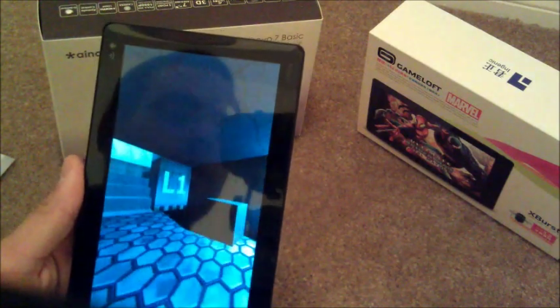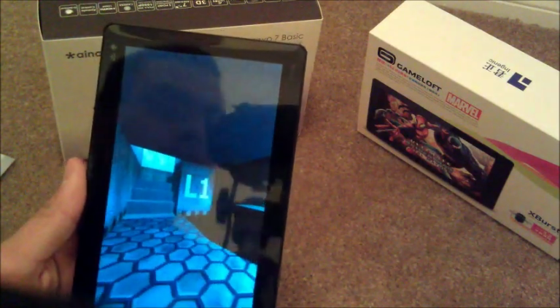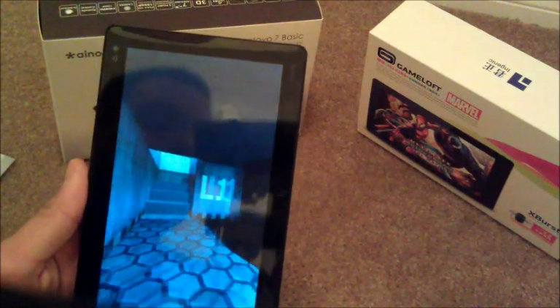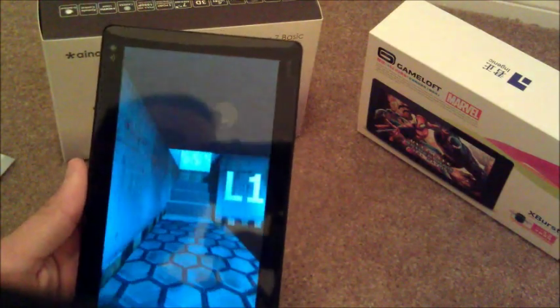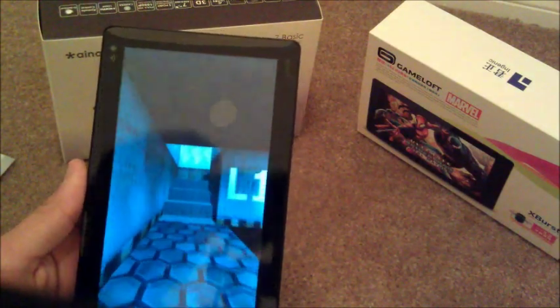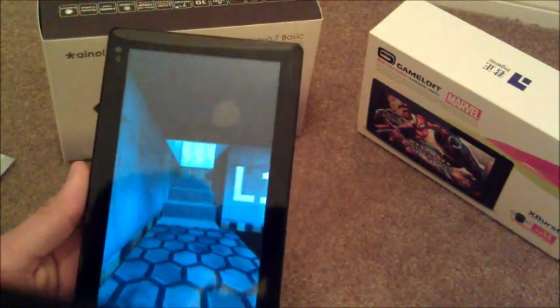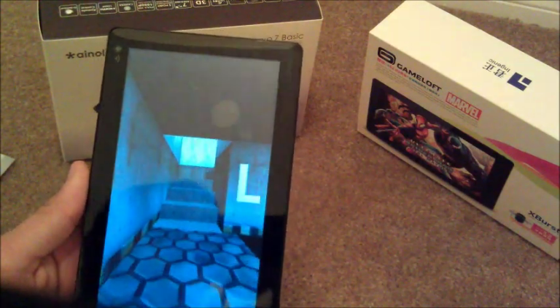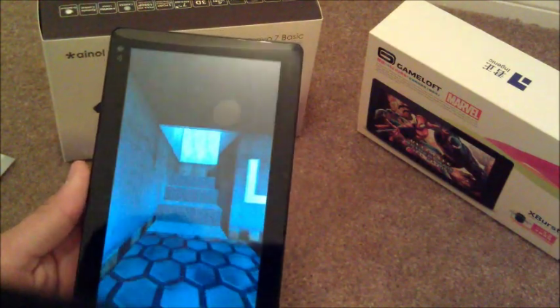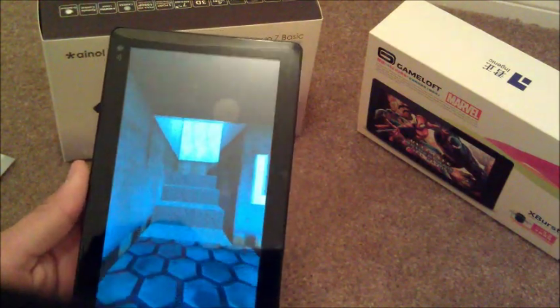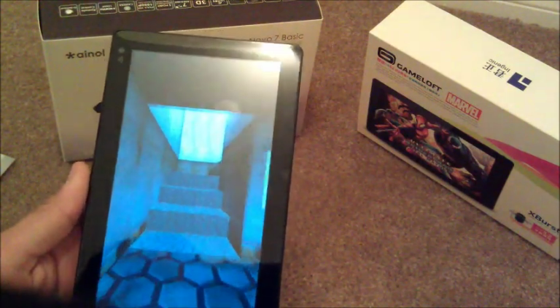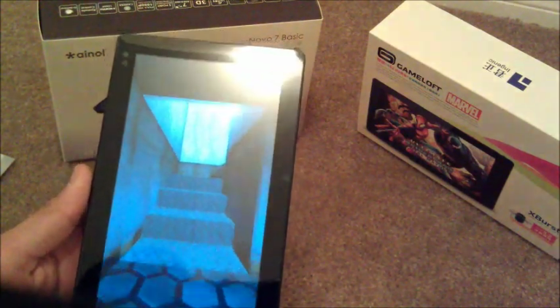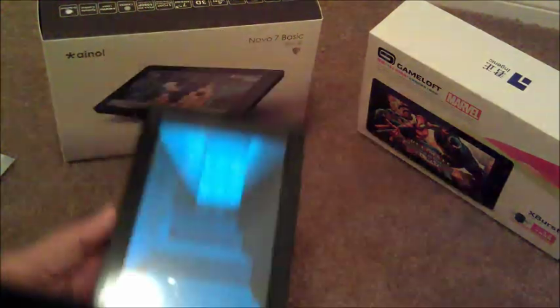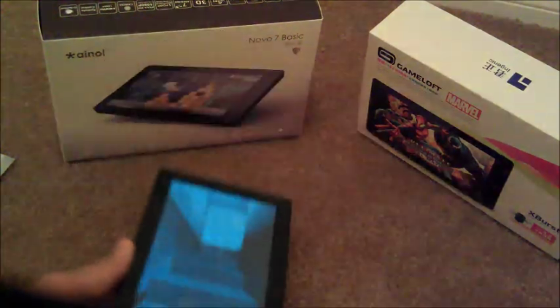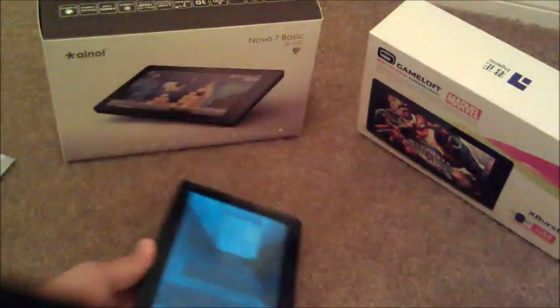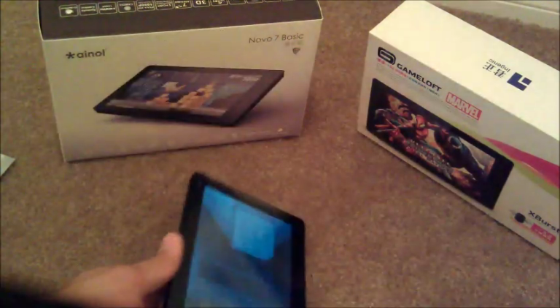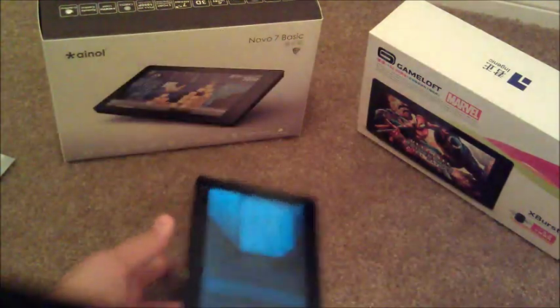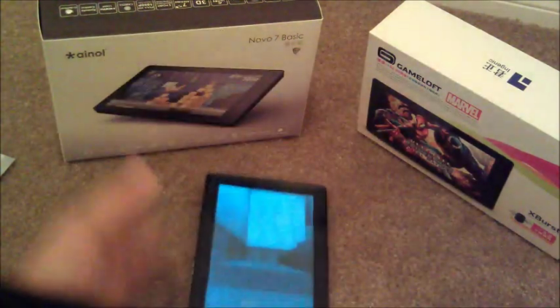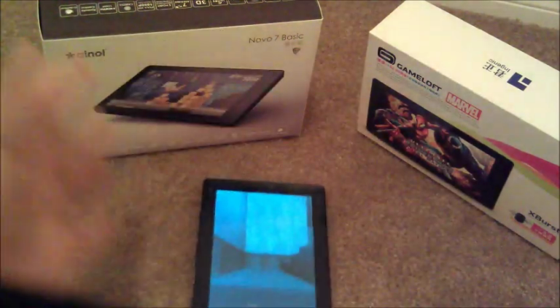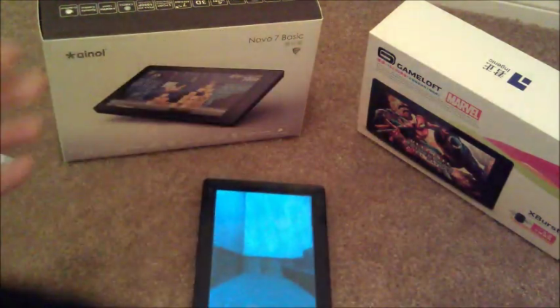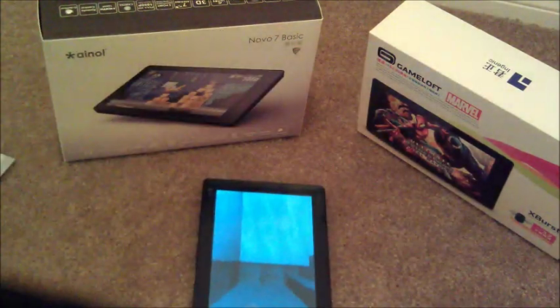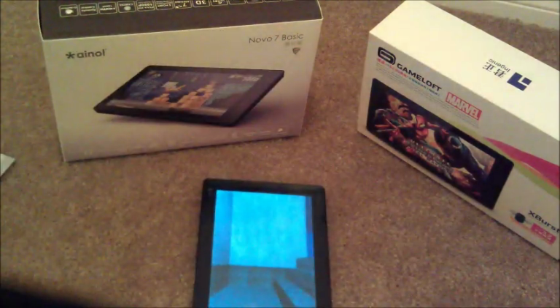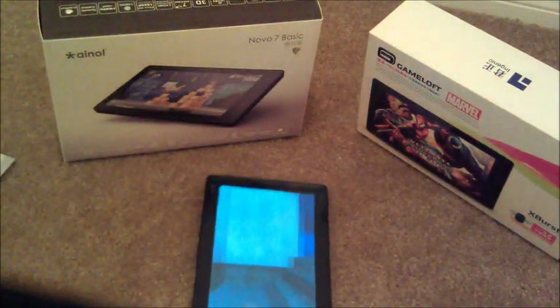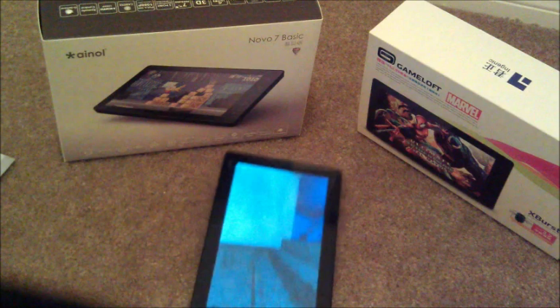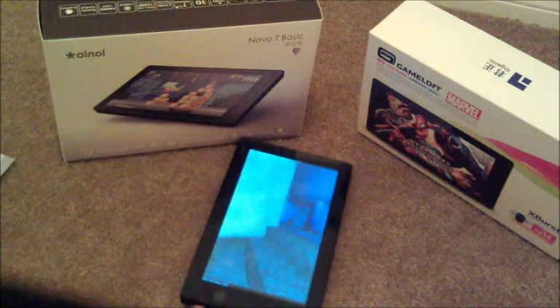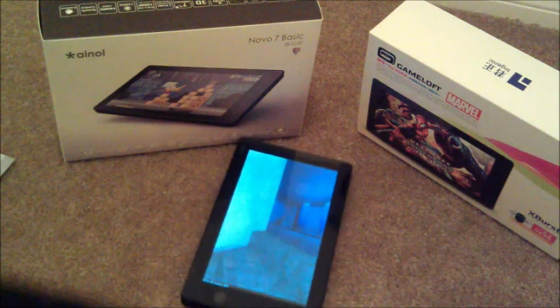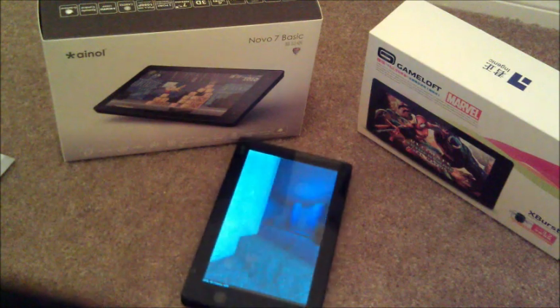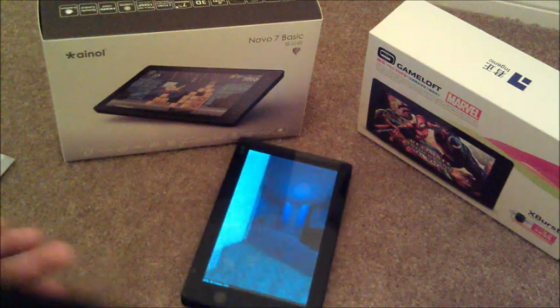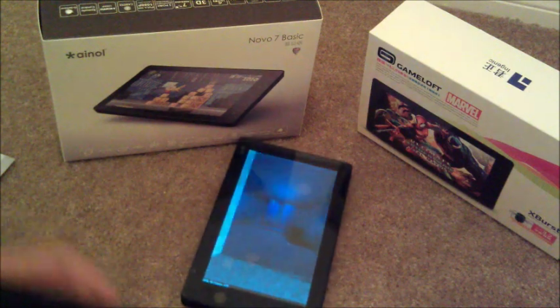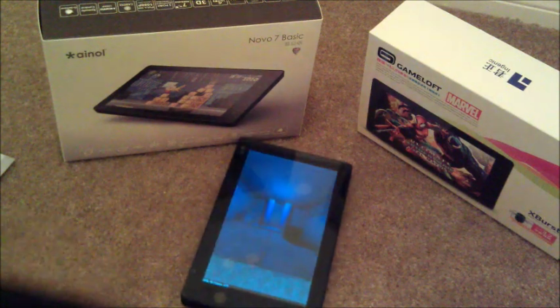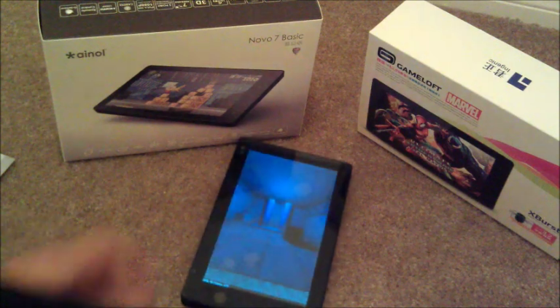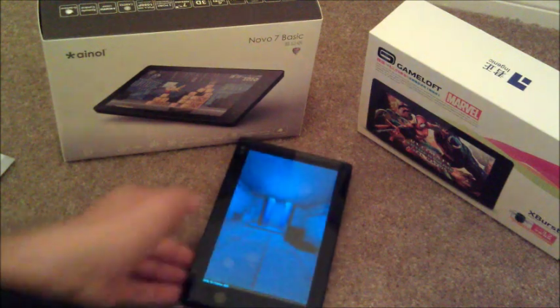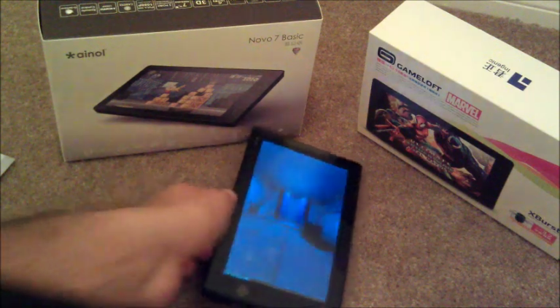We'll just let this finish and do its thing. I mean, it's a pretty cool device.